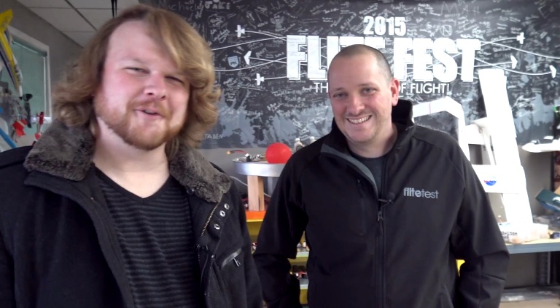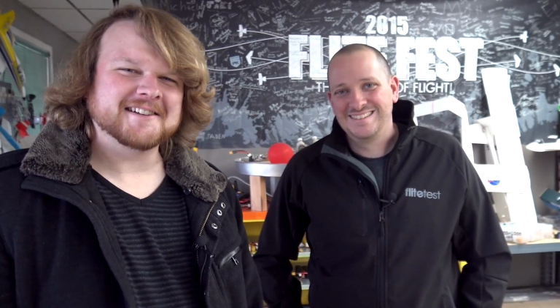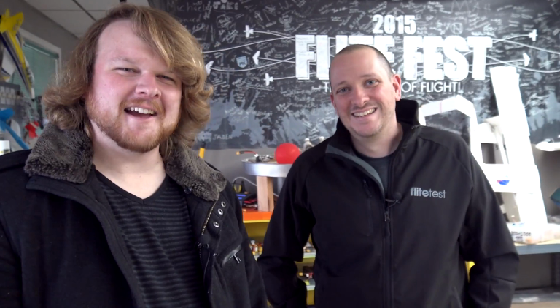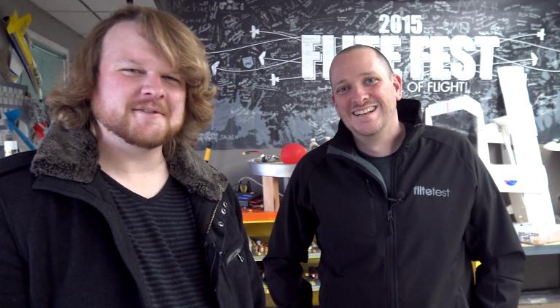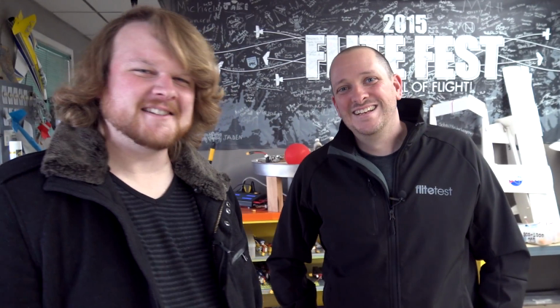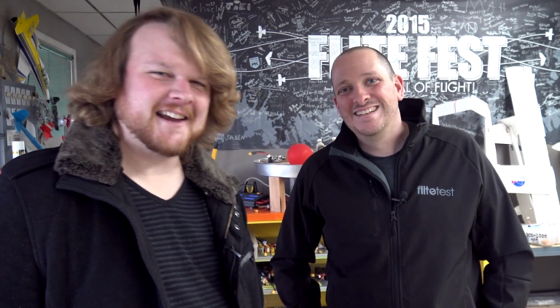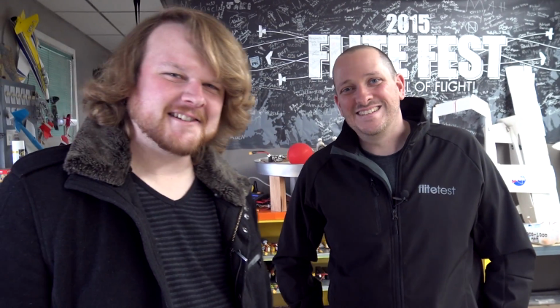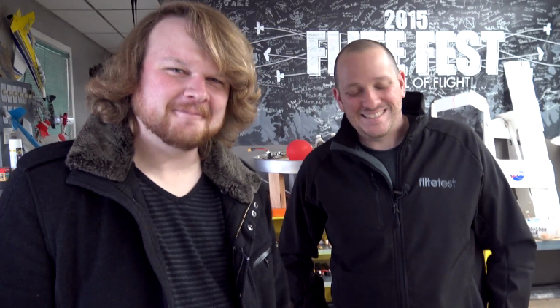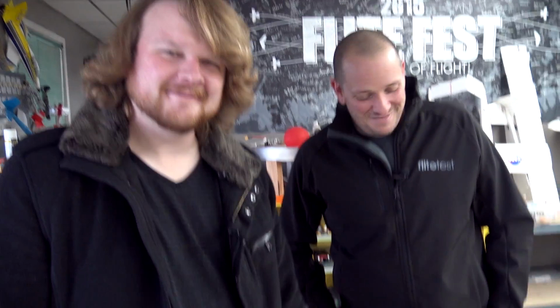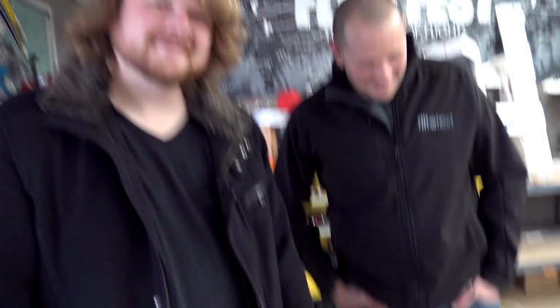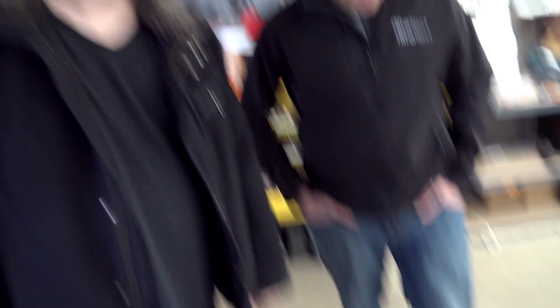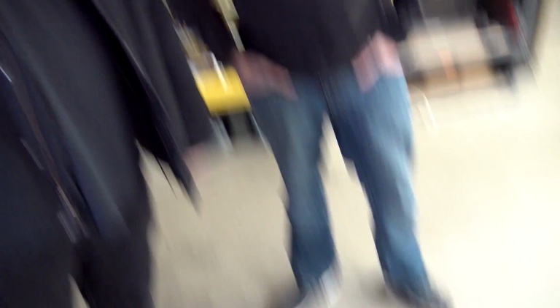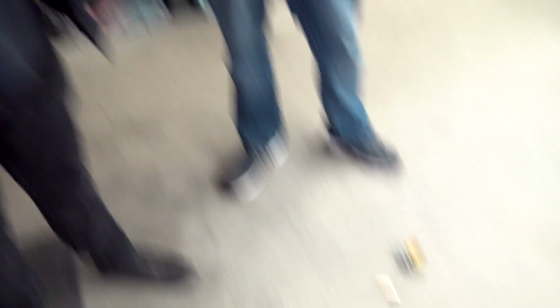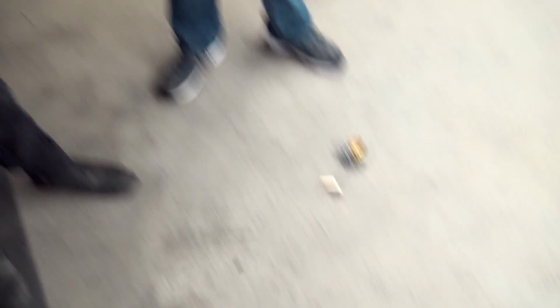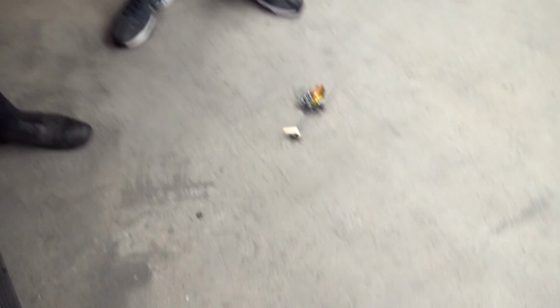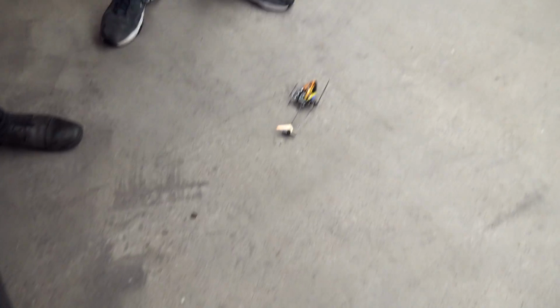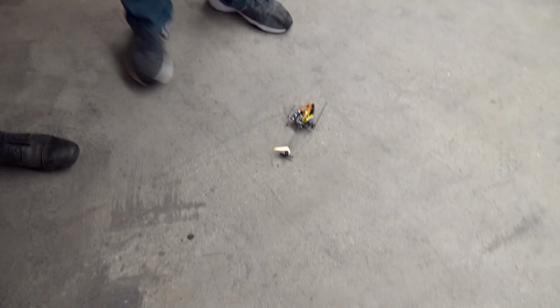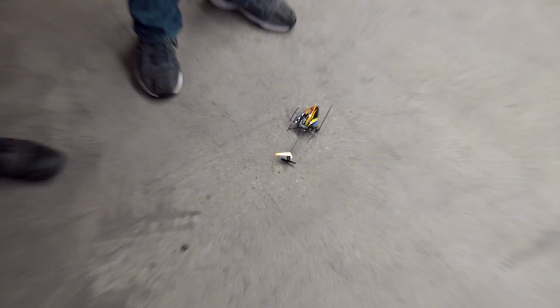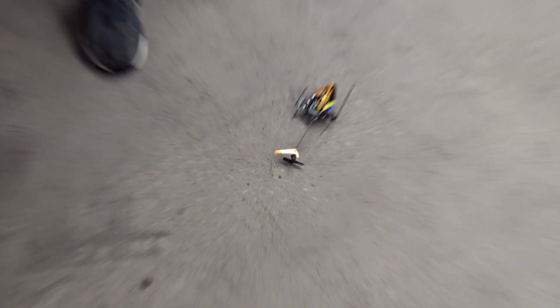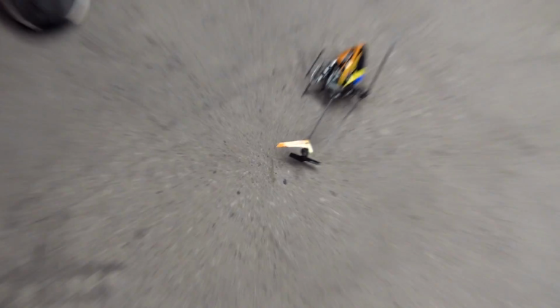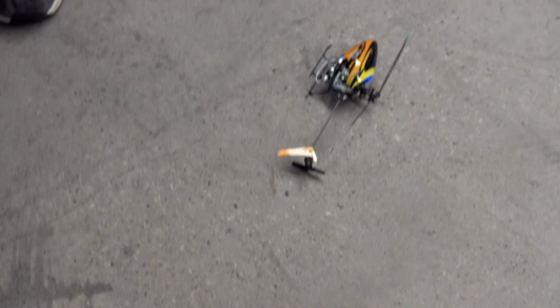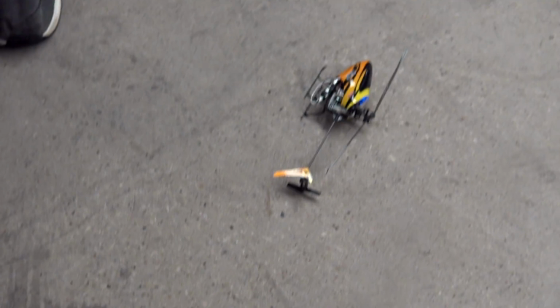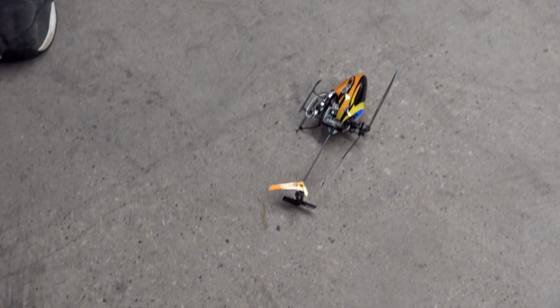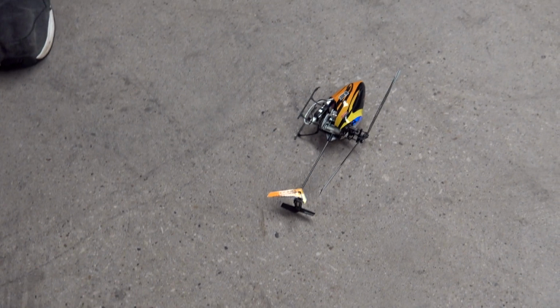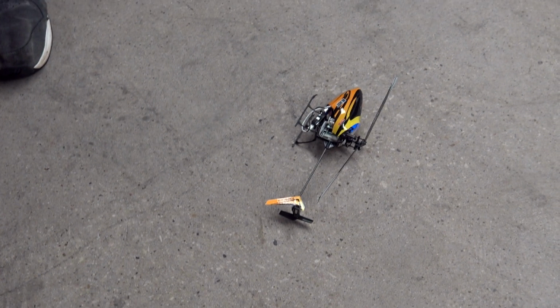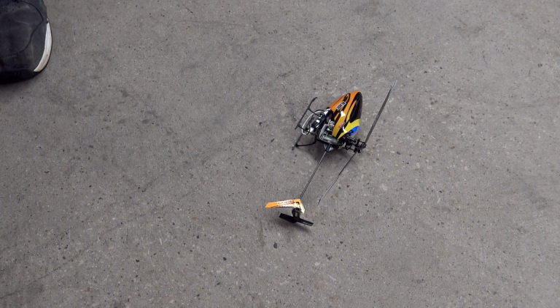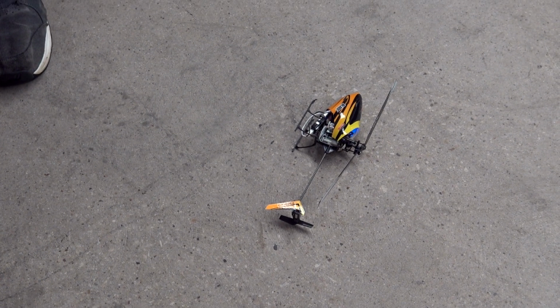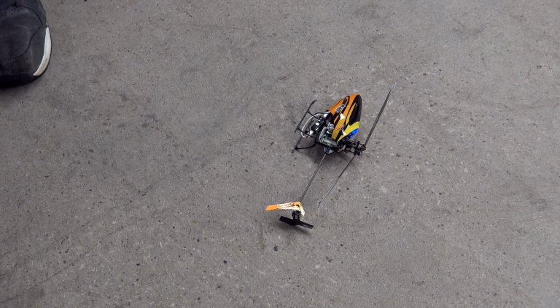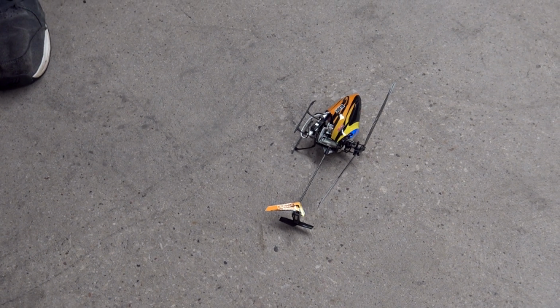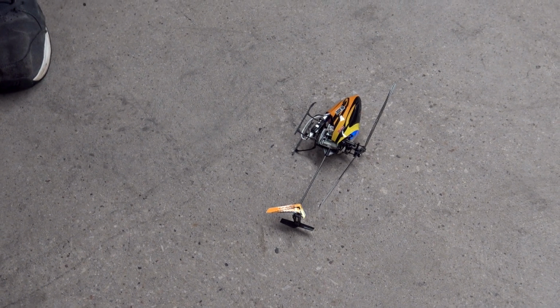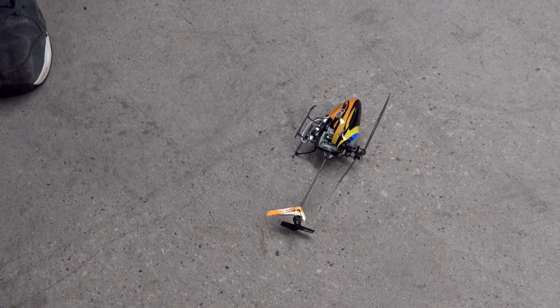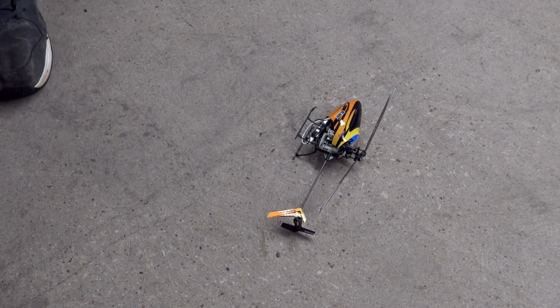Thanks for watching guys, we'll see you next time. Should we put another battery through it or just bury it? Just bury it.